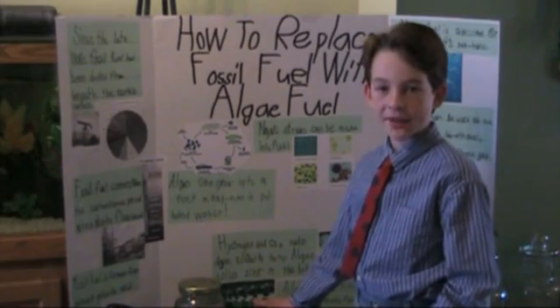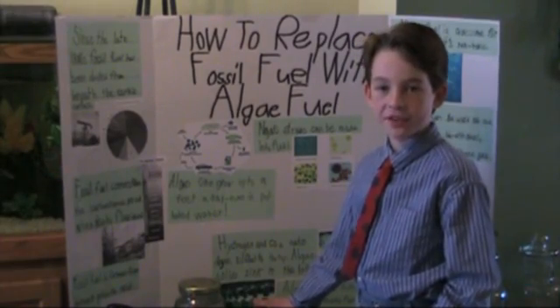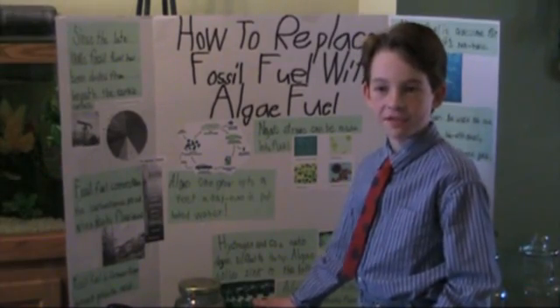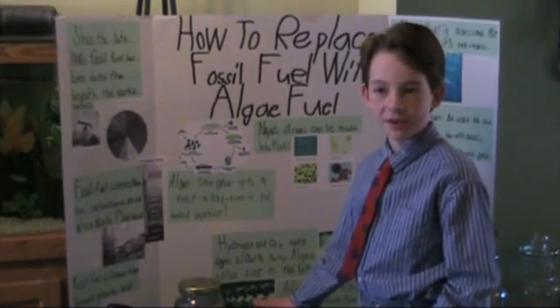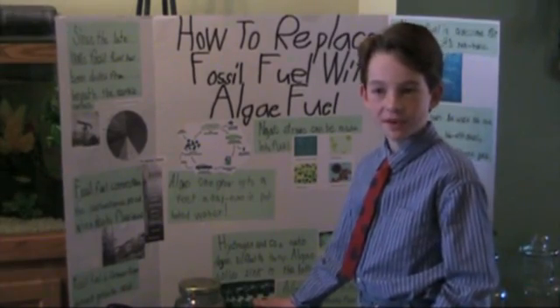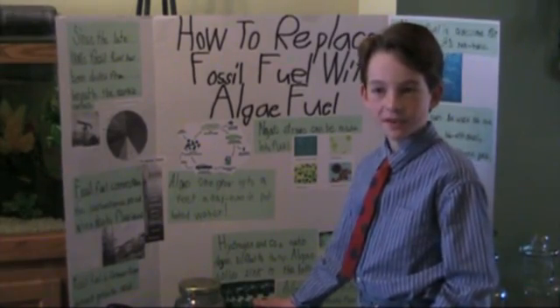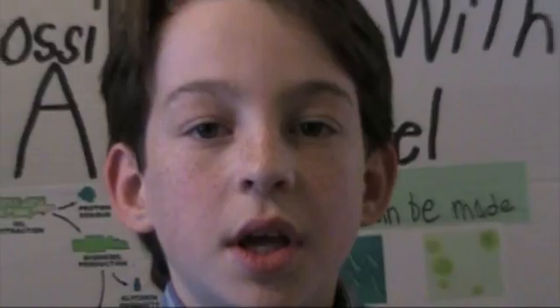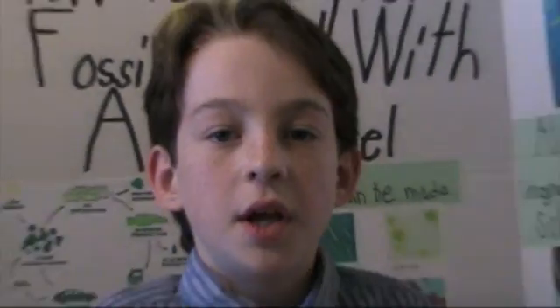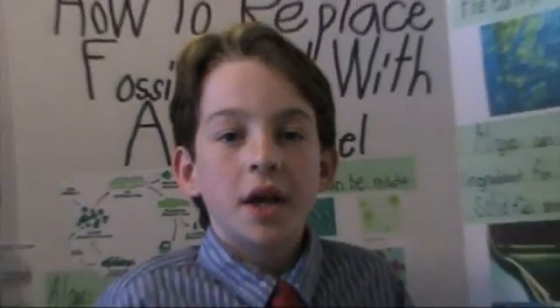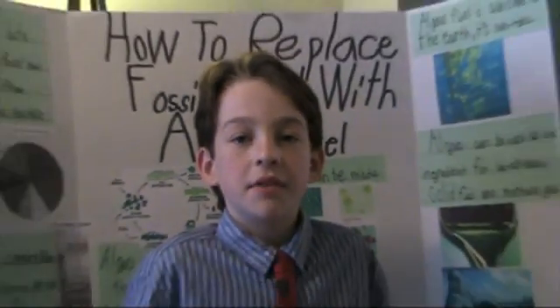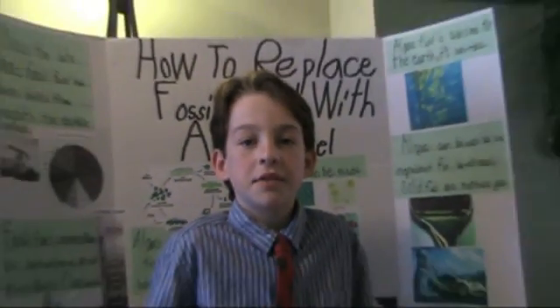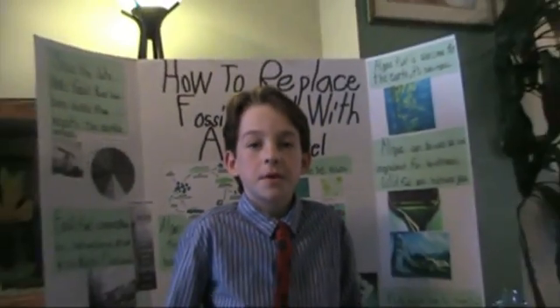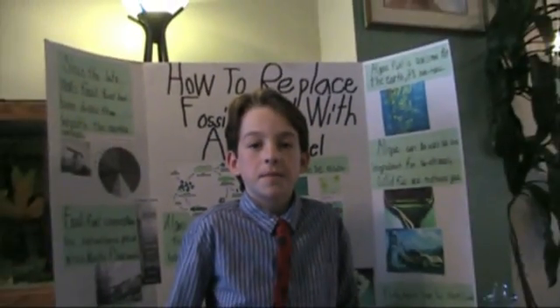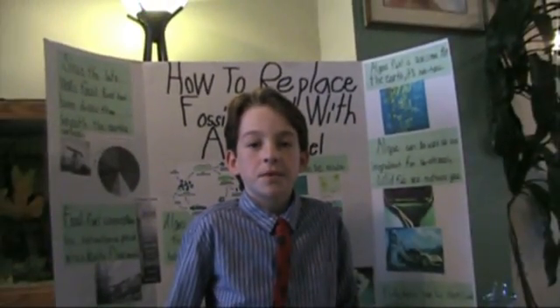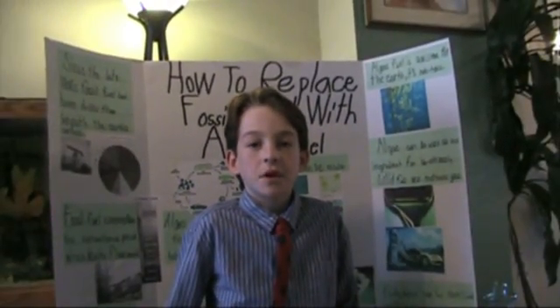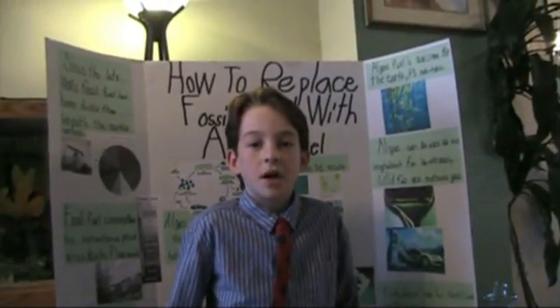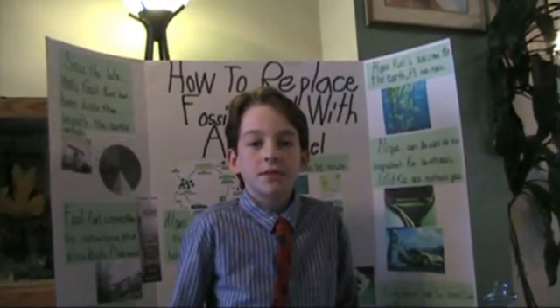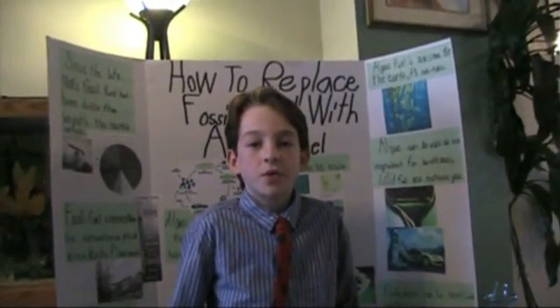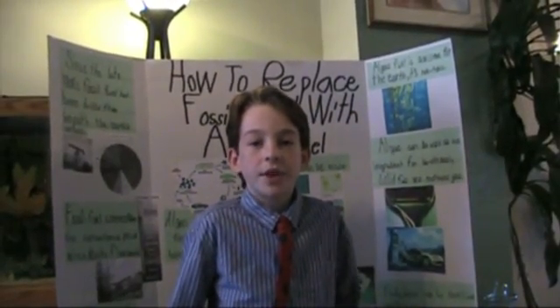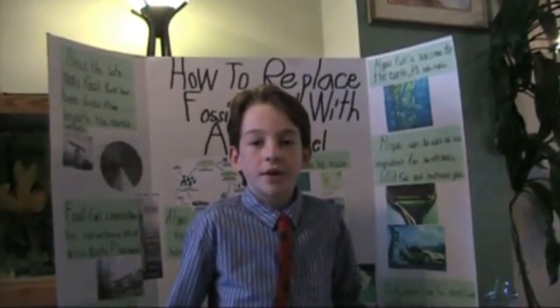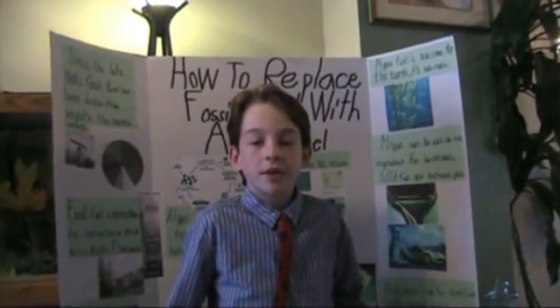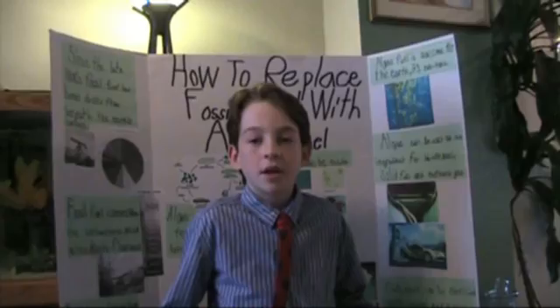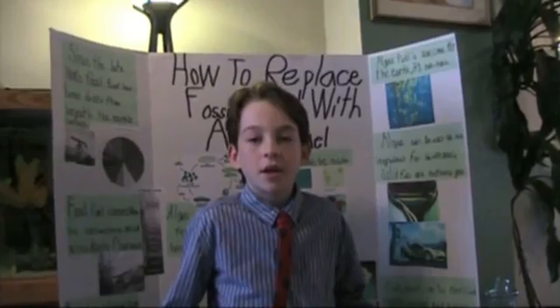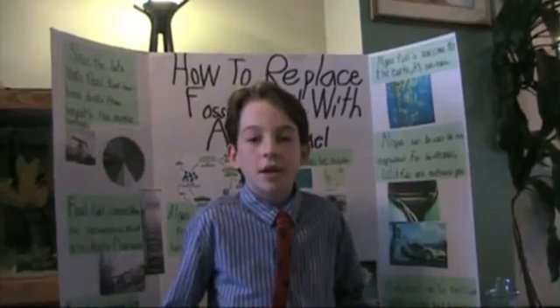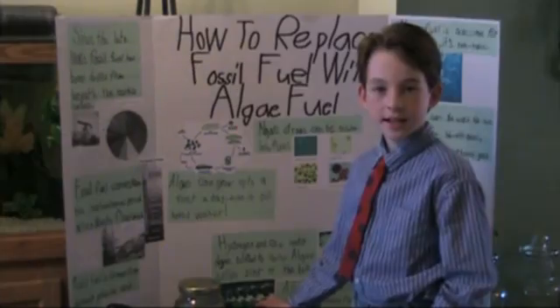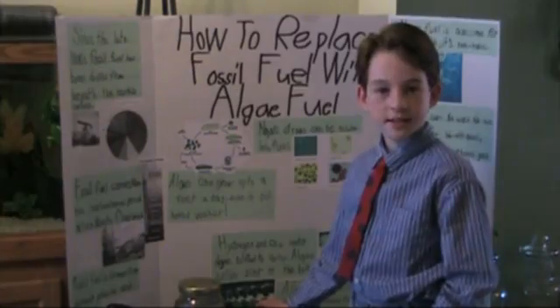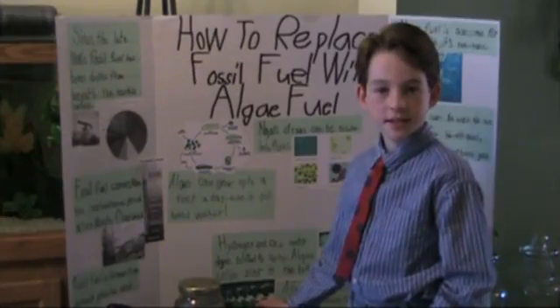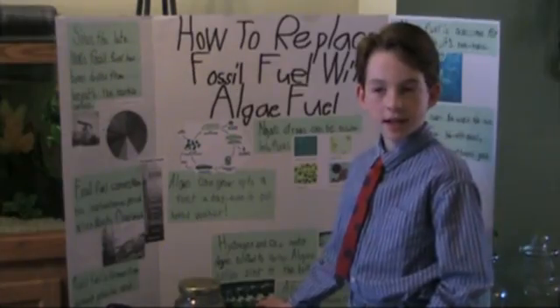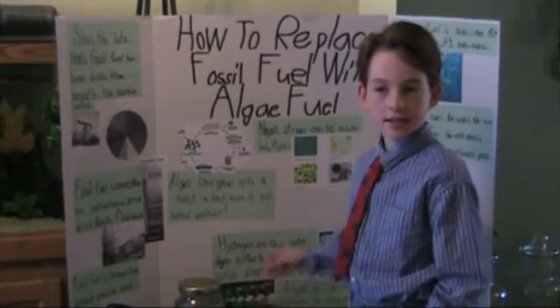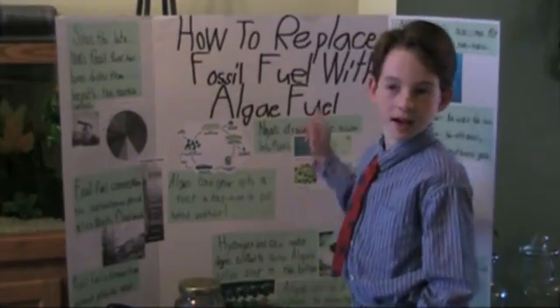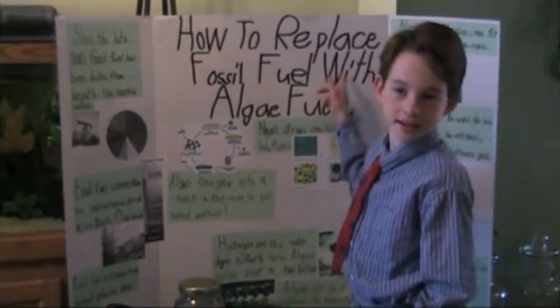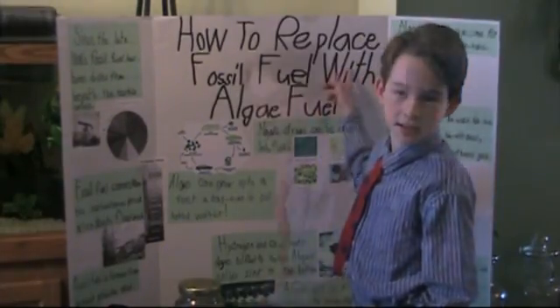But I have a replacement: algae fuel. It's awesome for the earth. It's non-toxic.